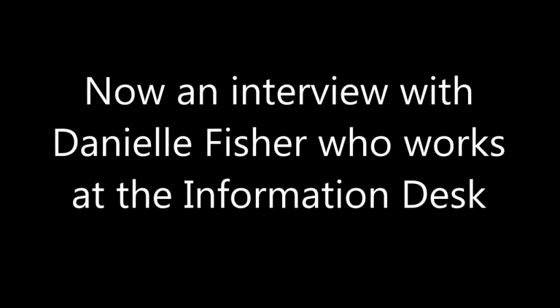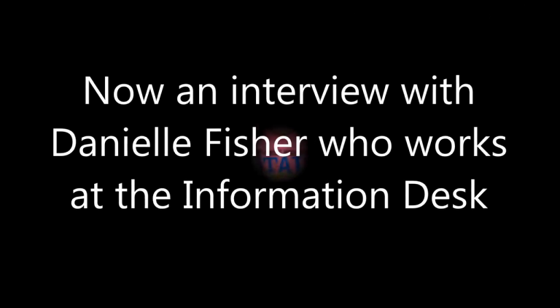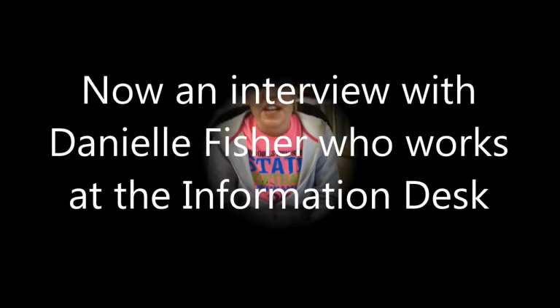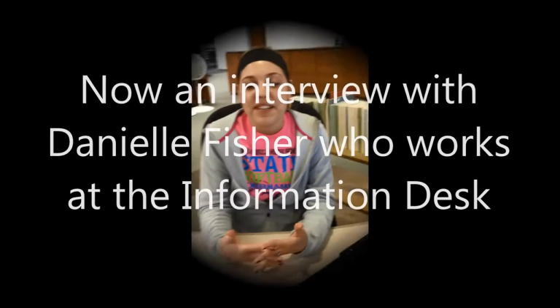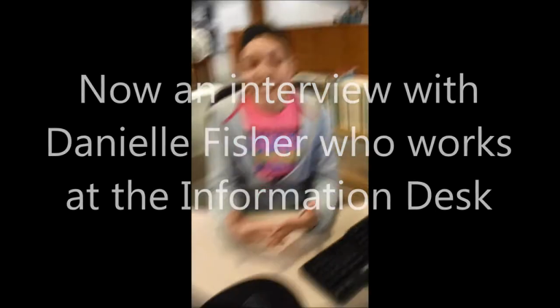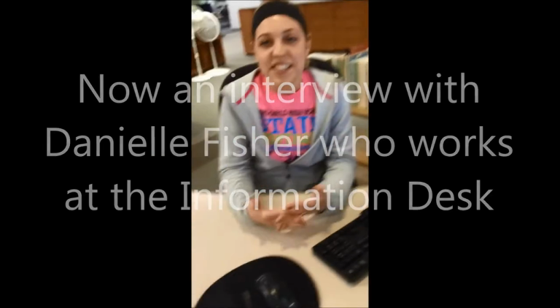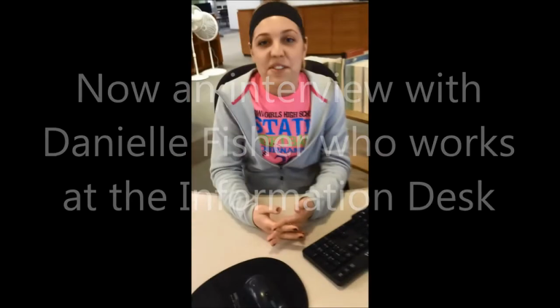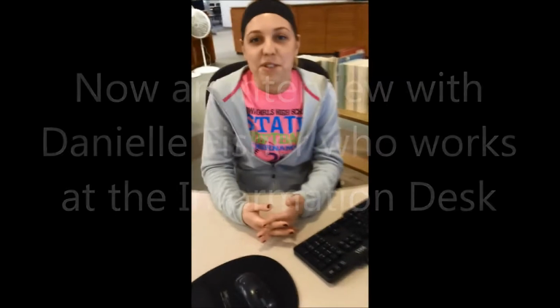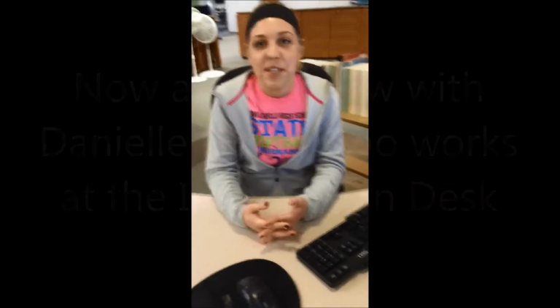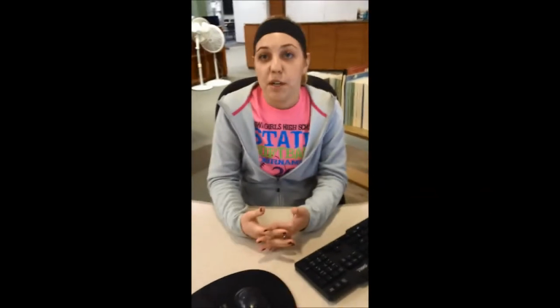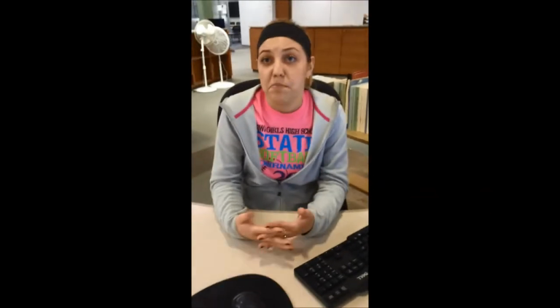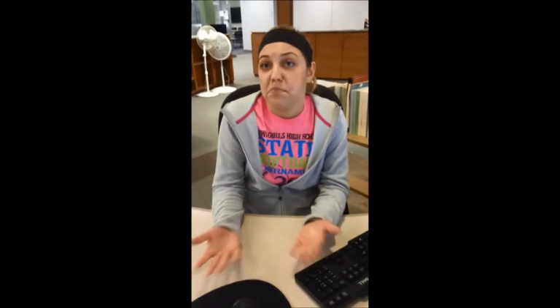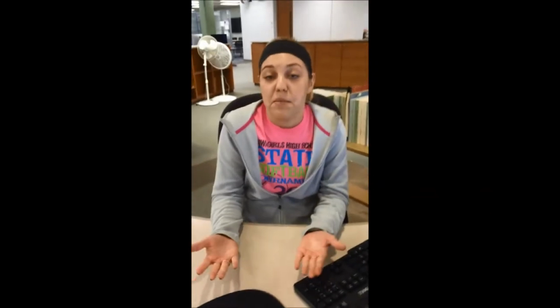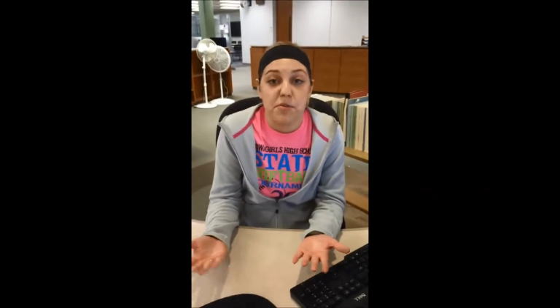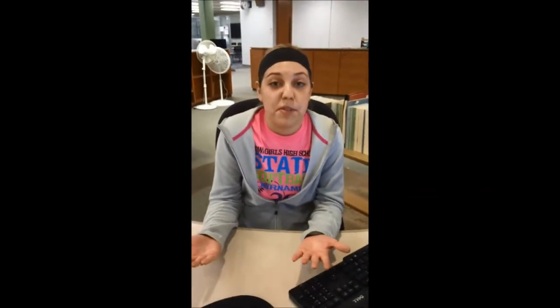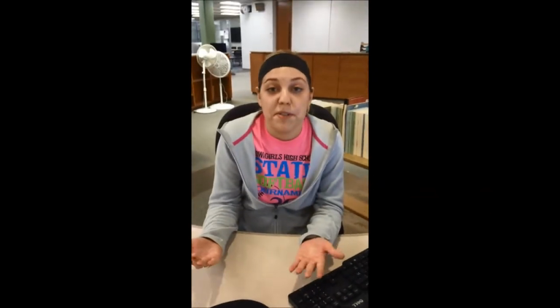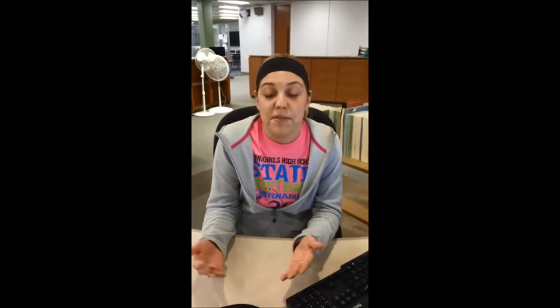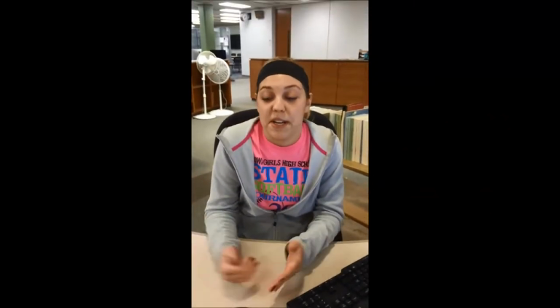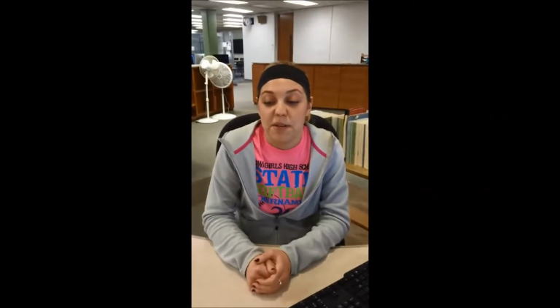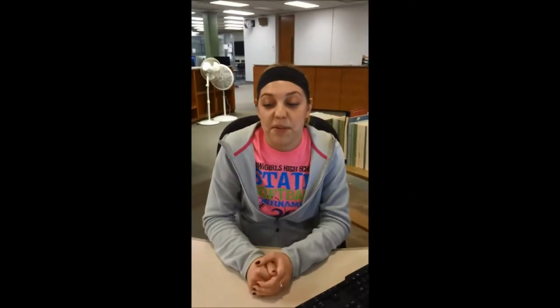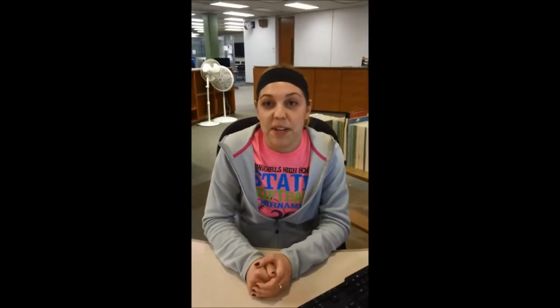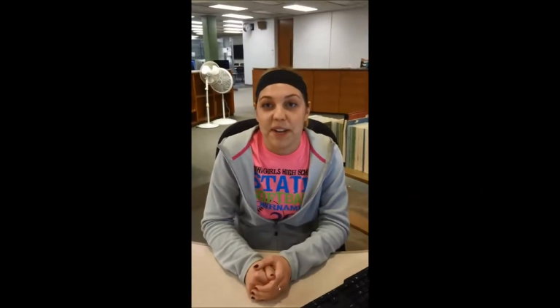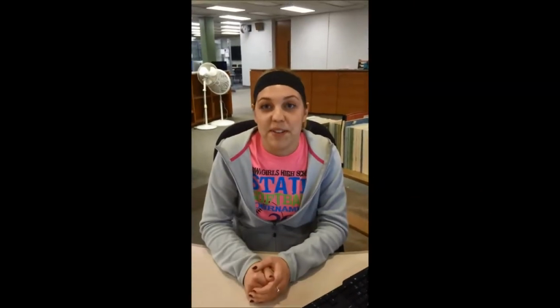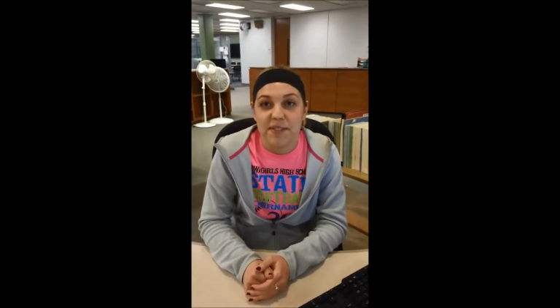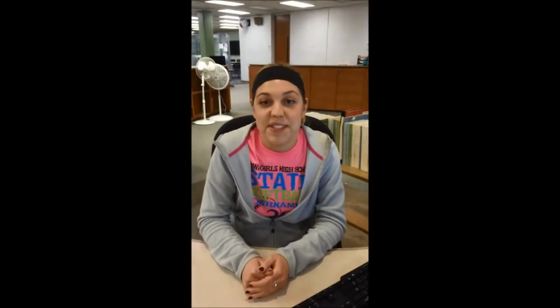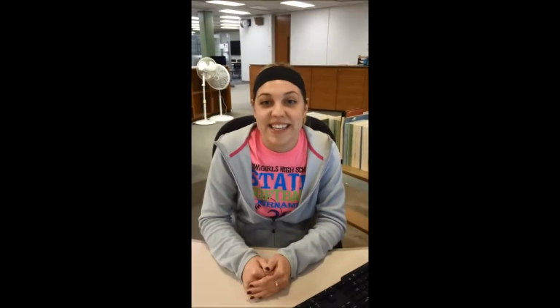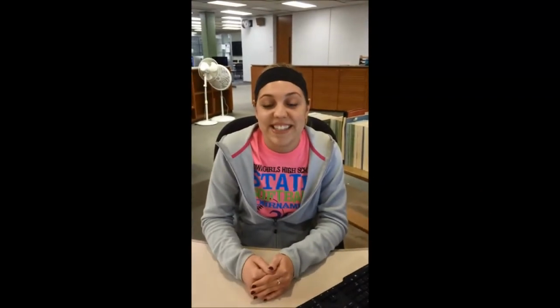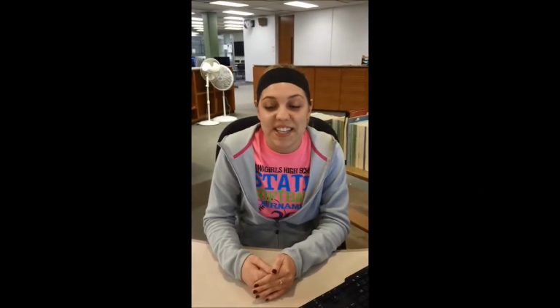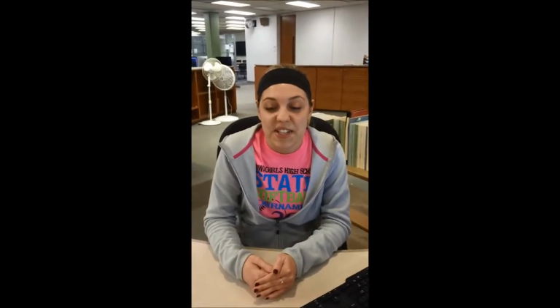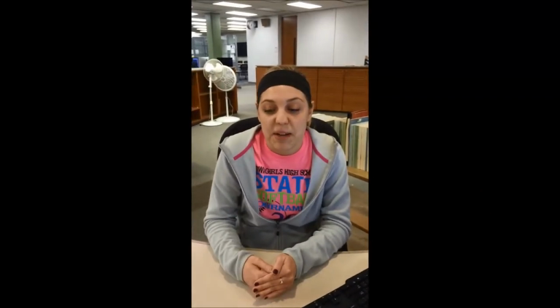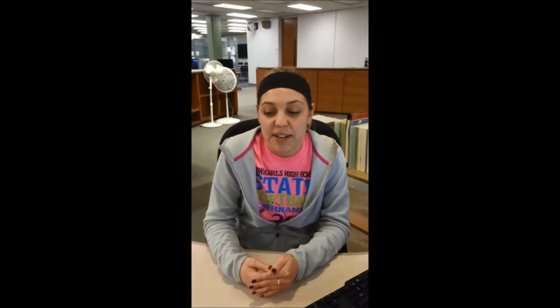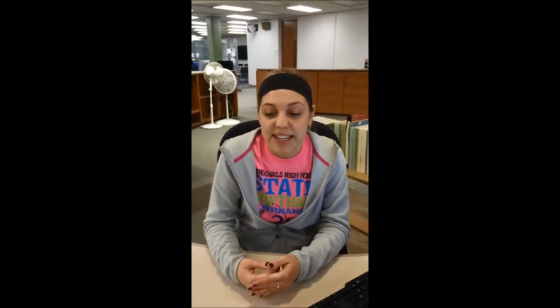My name is Danielle Fisher. I'm a junior, and I work here at the reference desk at the library.